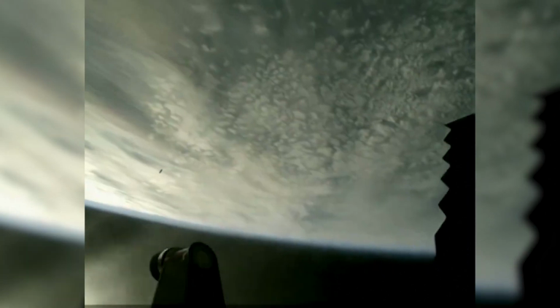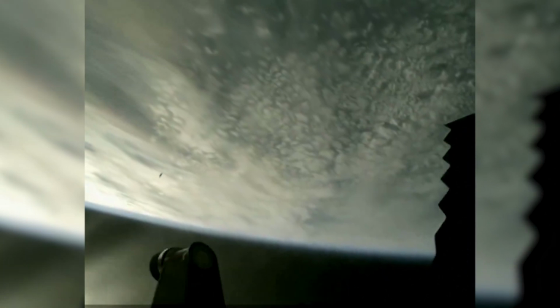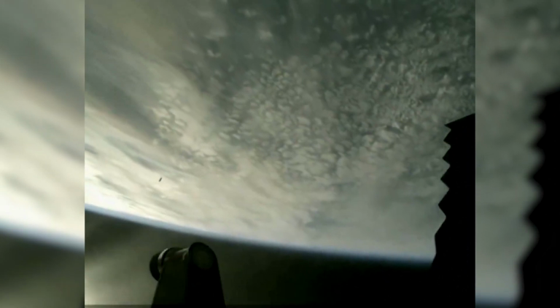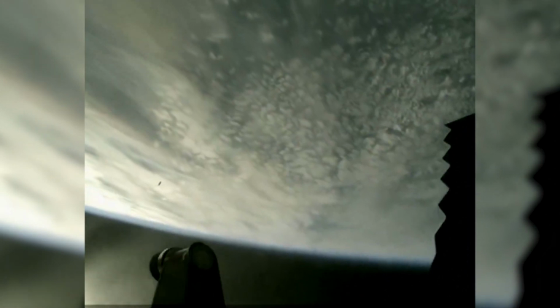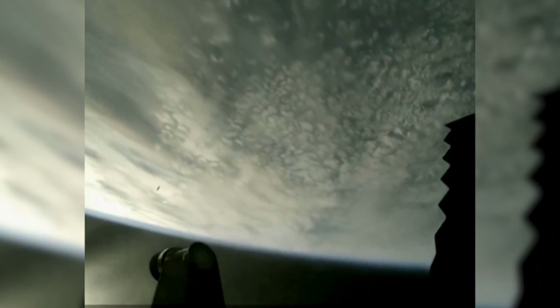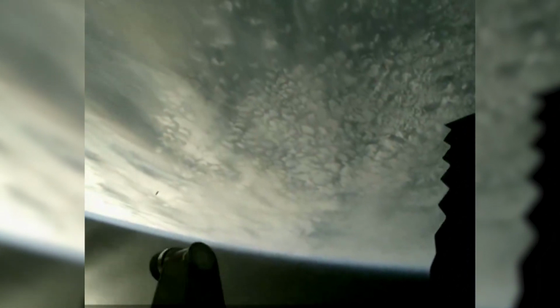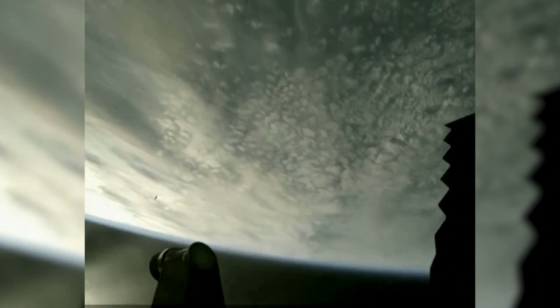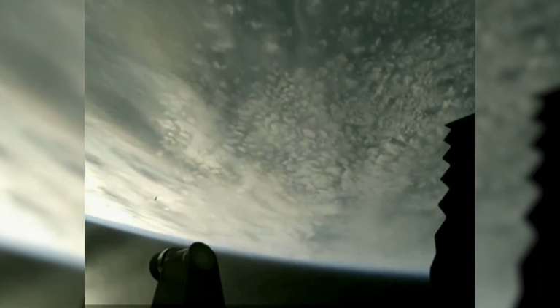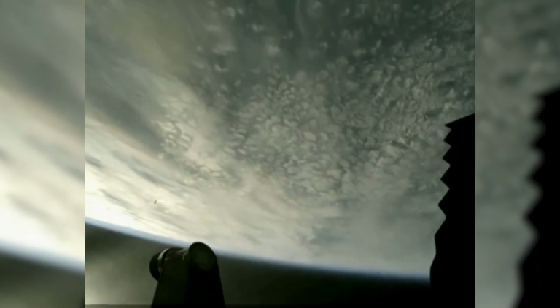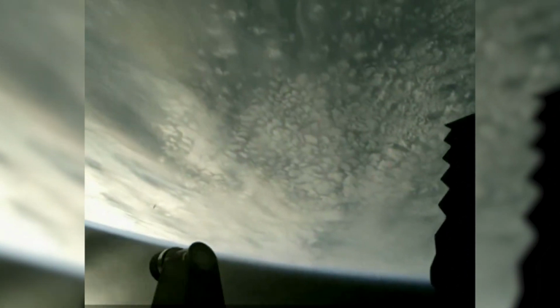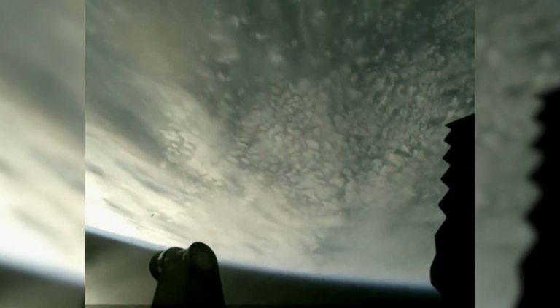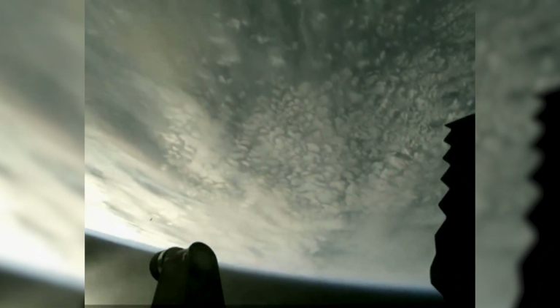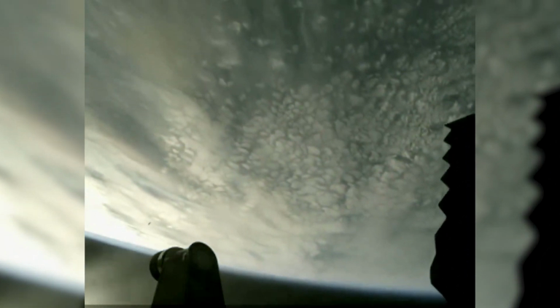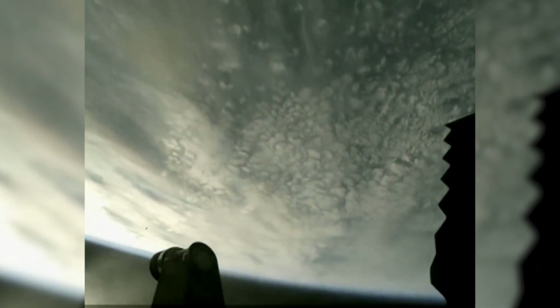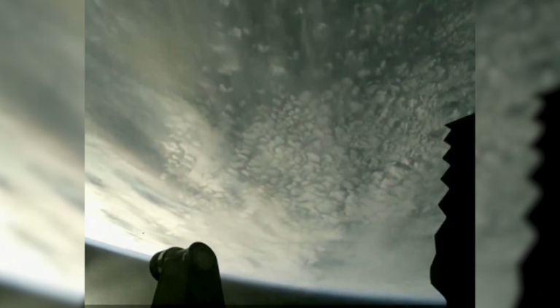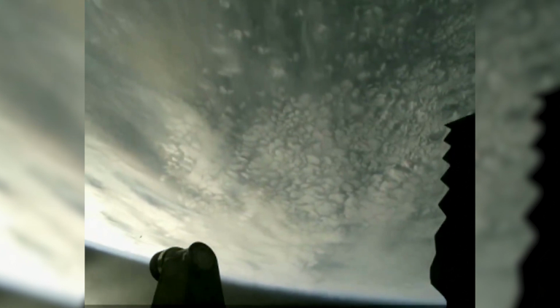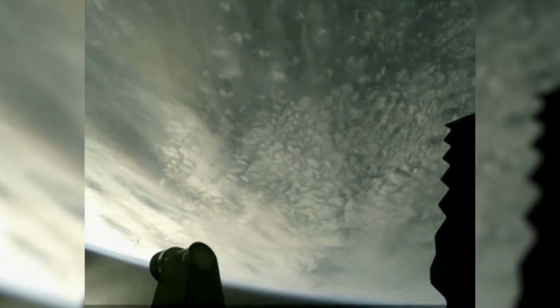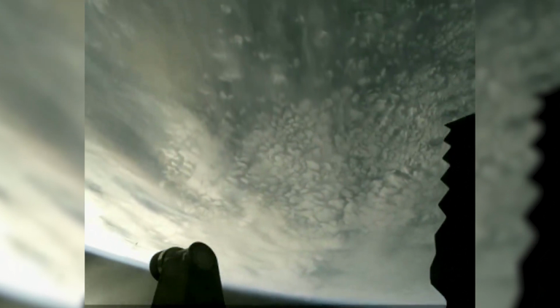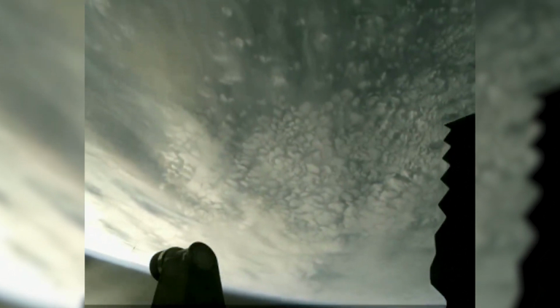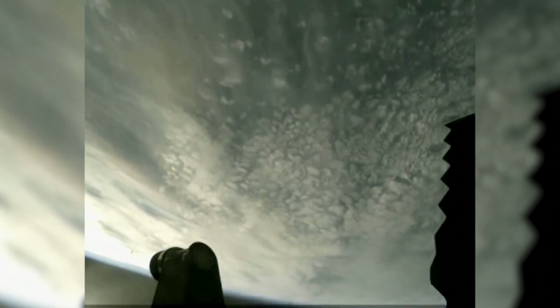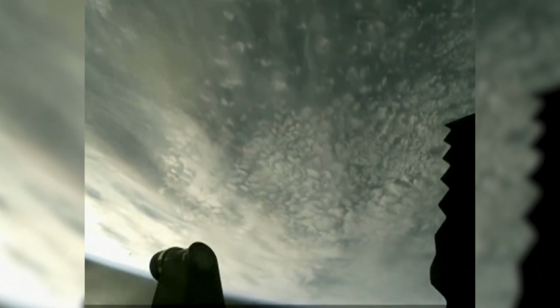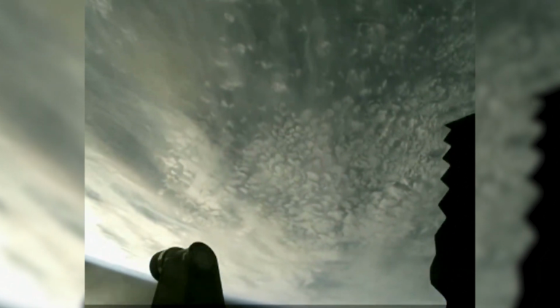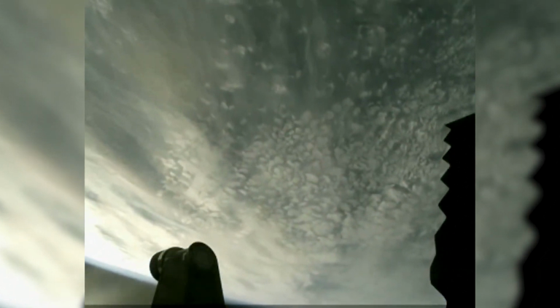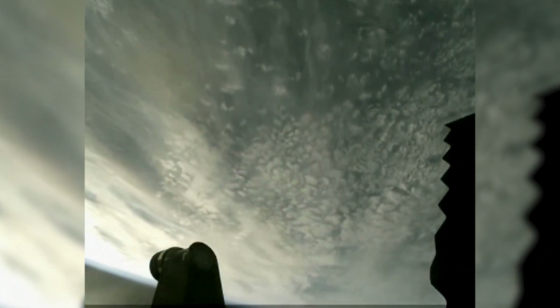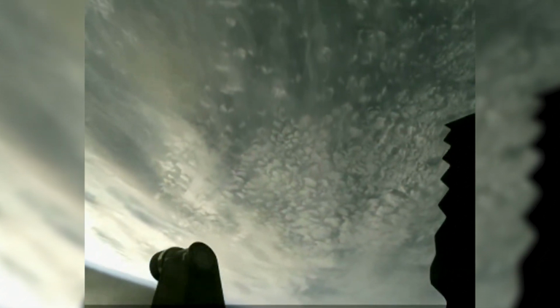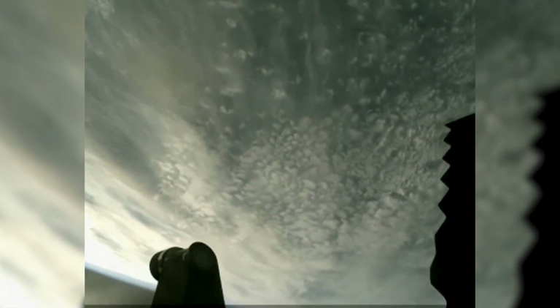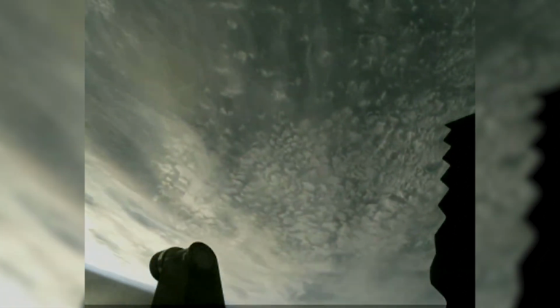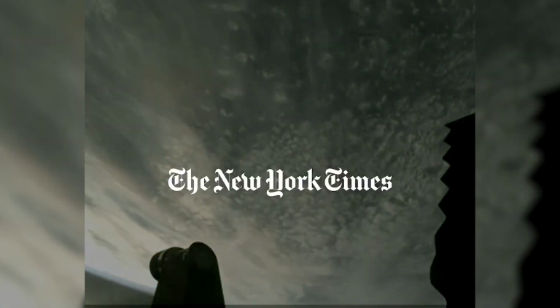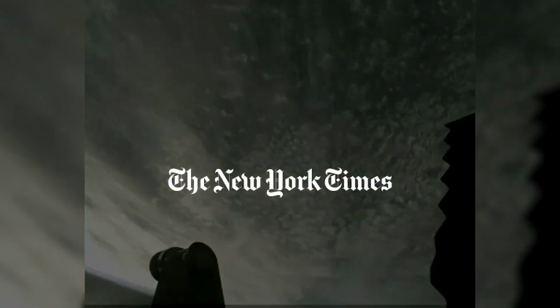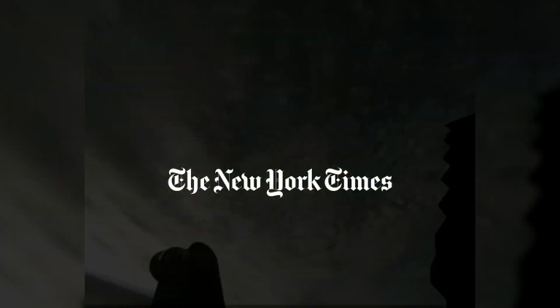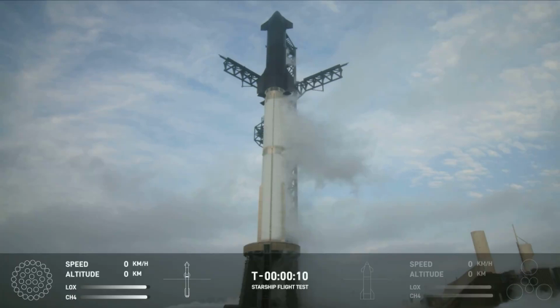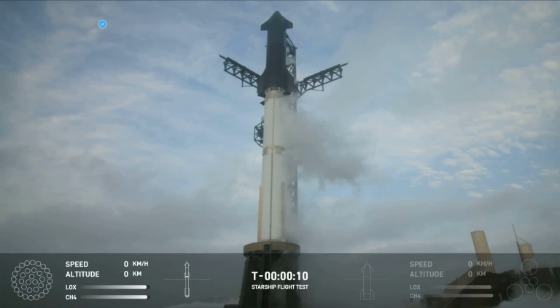Boosters now making its way back, seeing six engines ignited on ship.